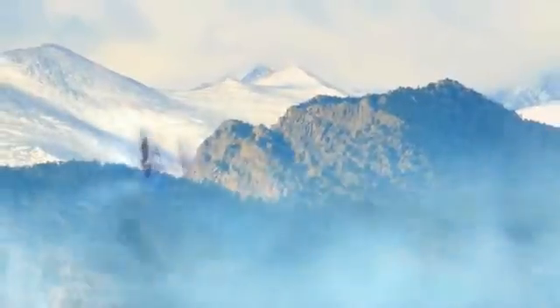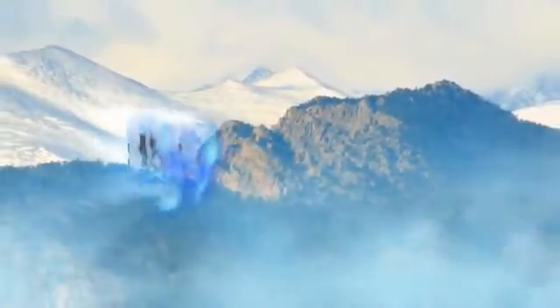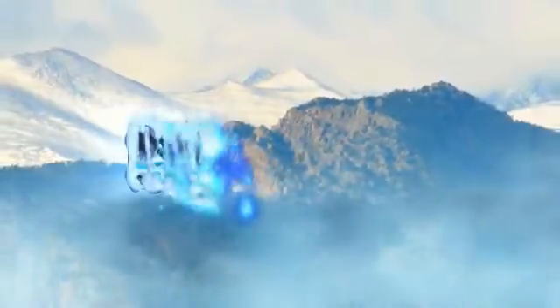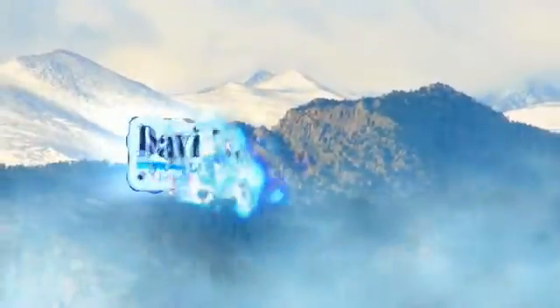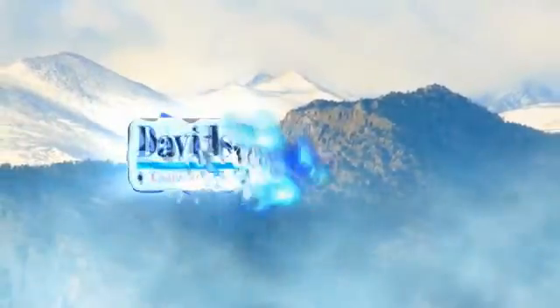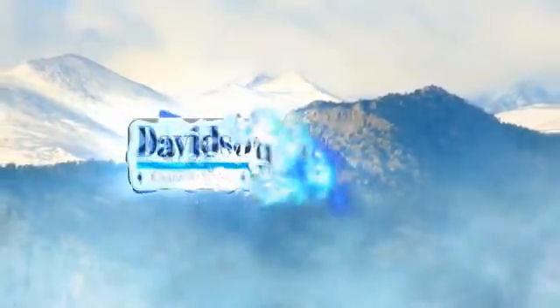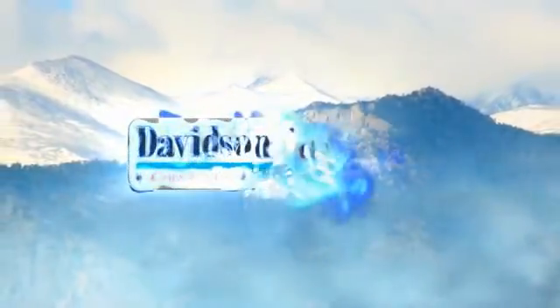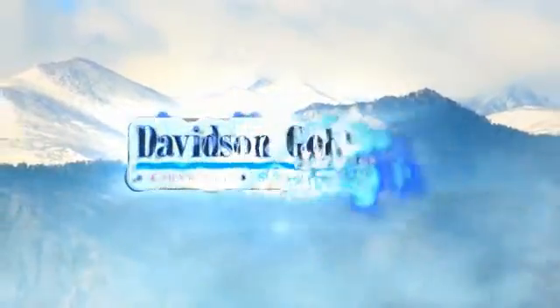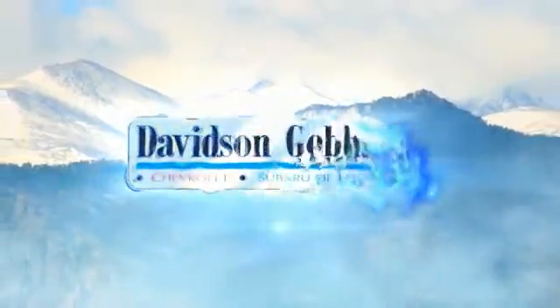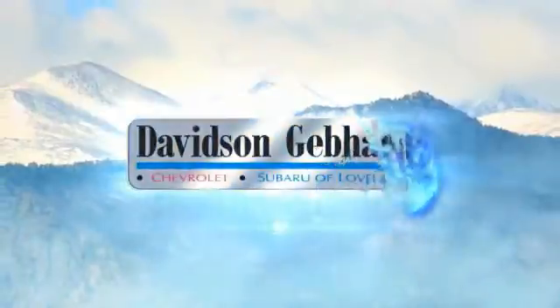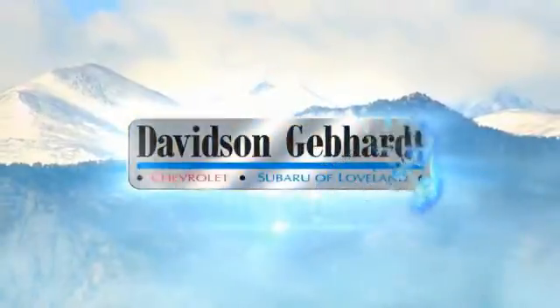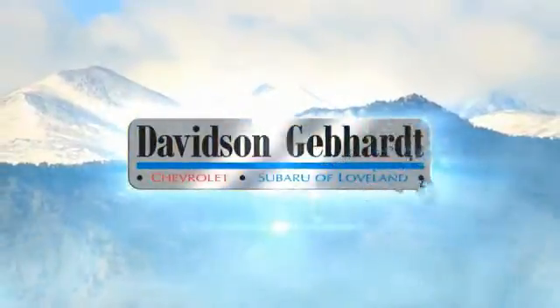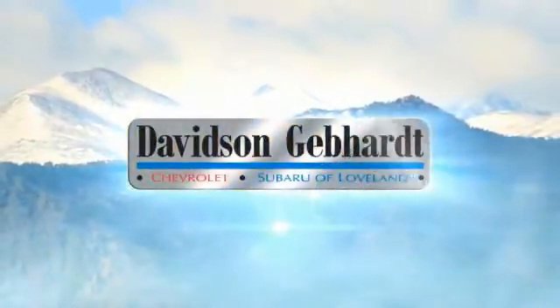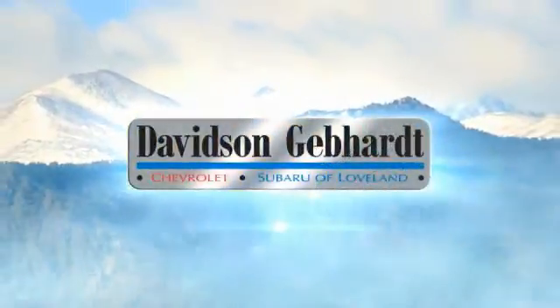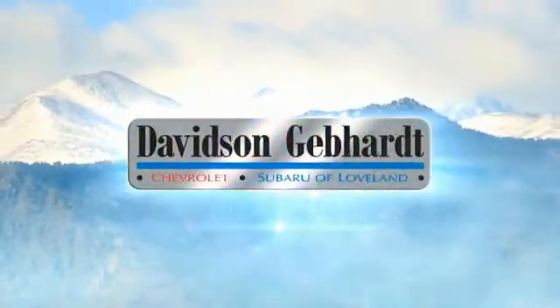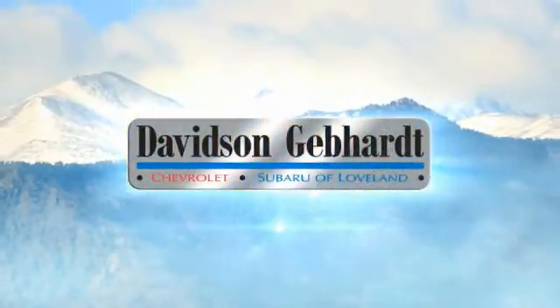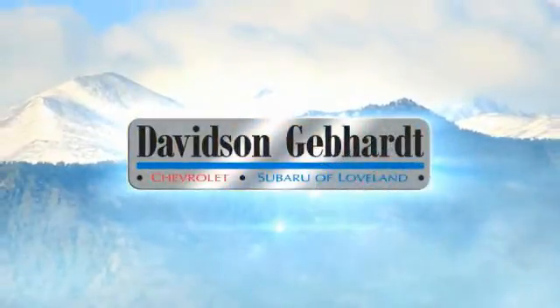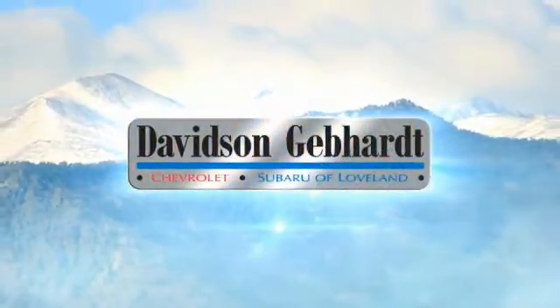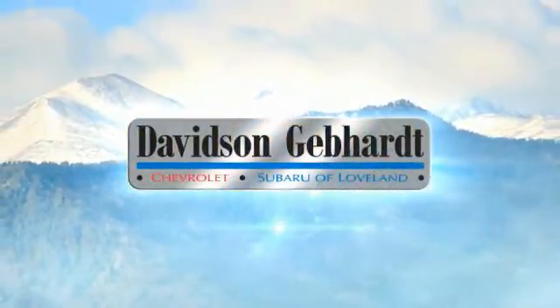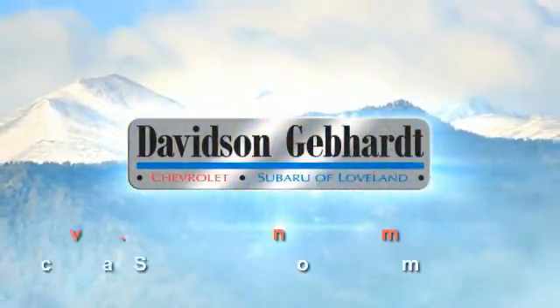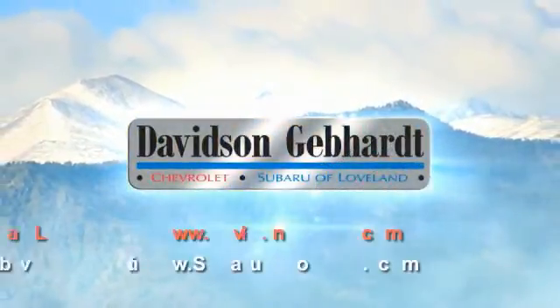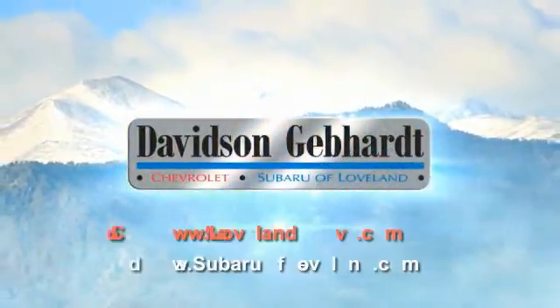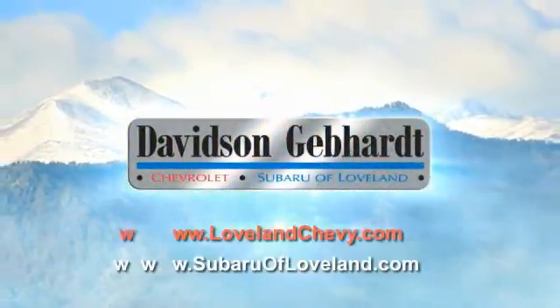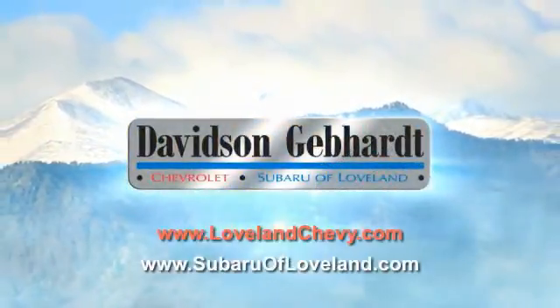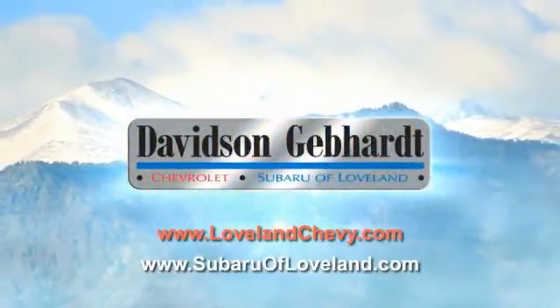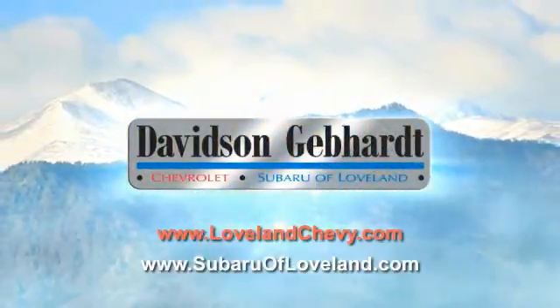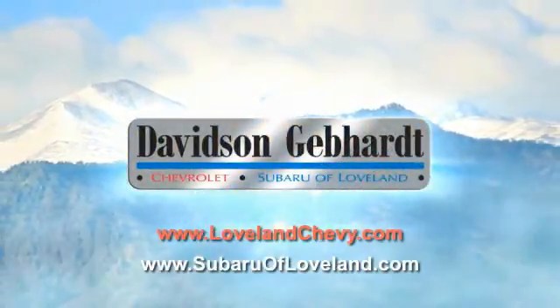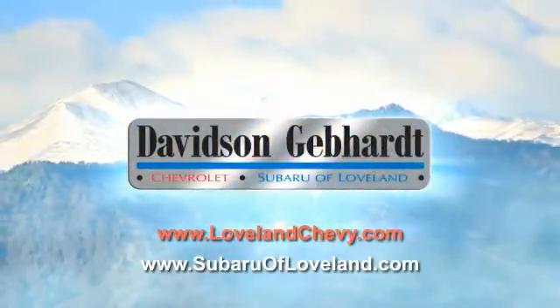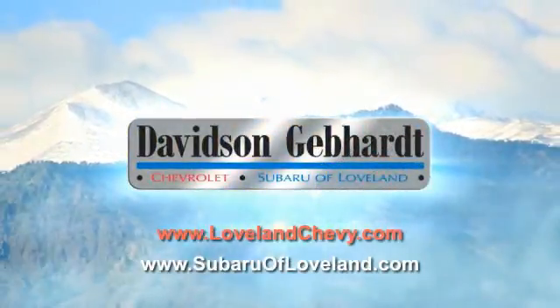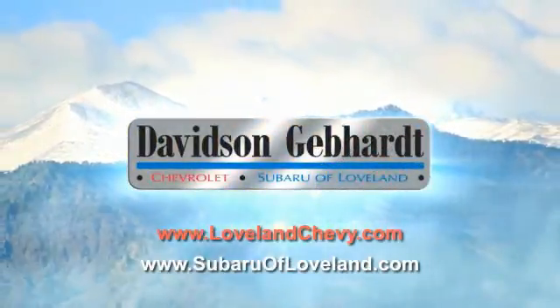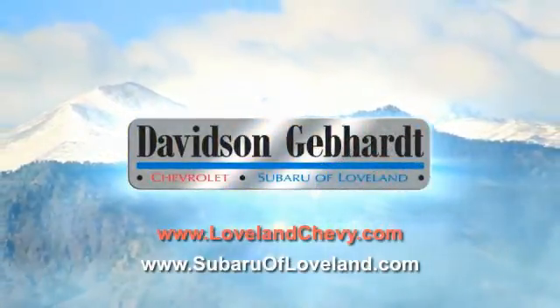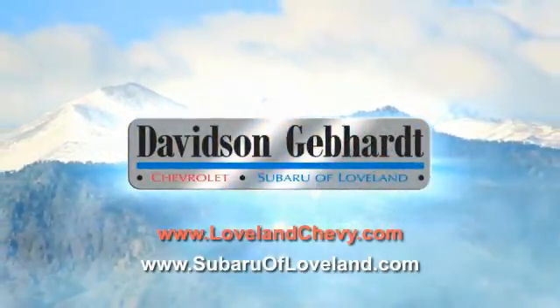Davidson, Gebhardt, Chevrolet, and Subaru of Loveland are conveniently located right on I-25 and exit 259 in Loveland.